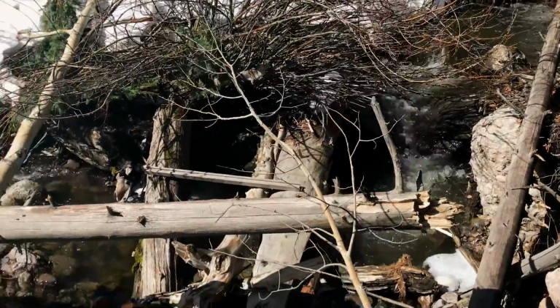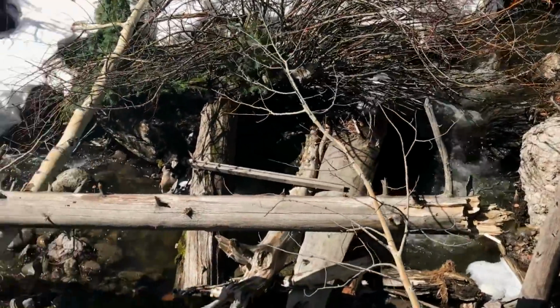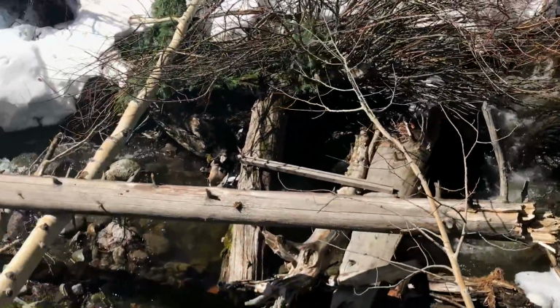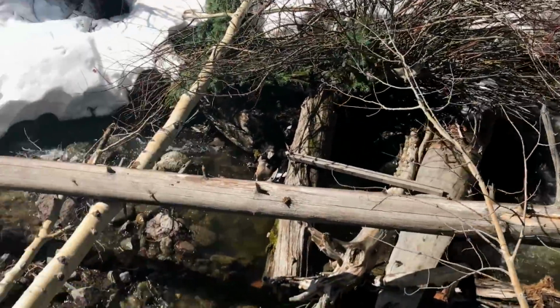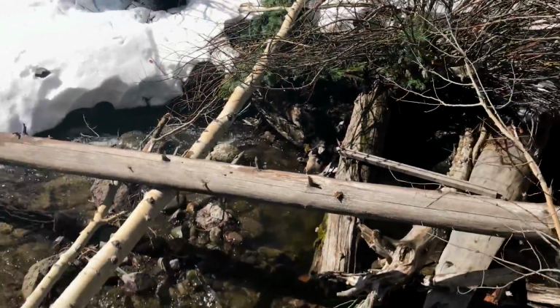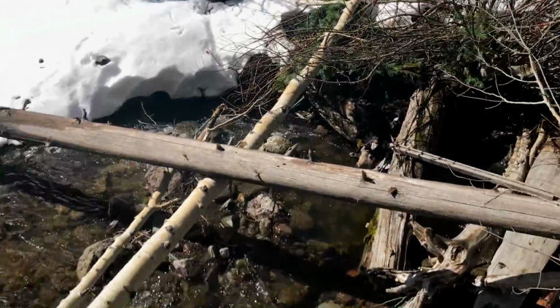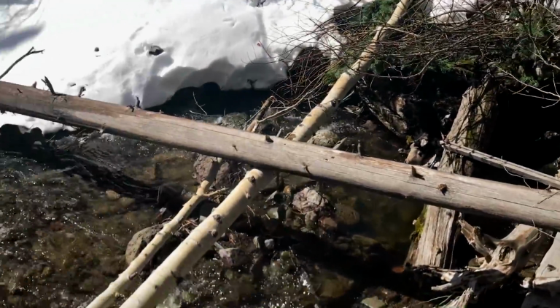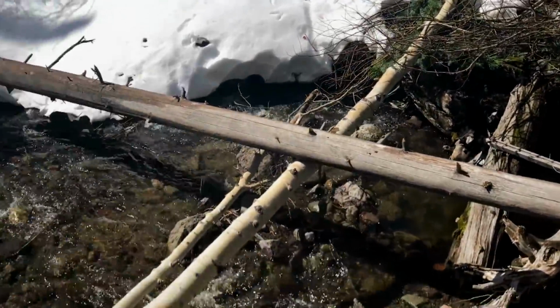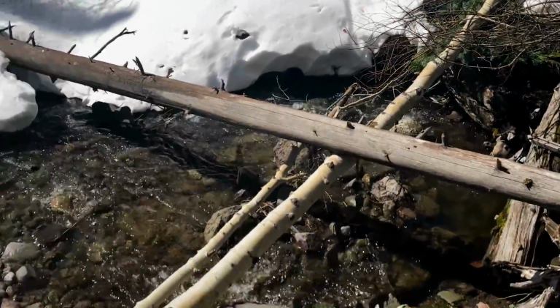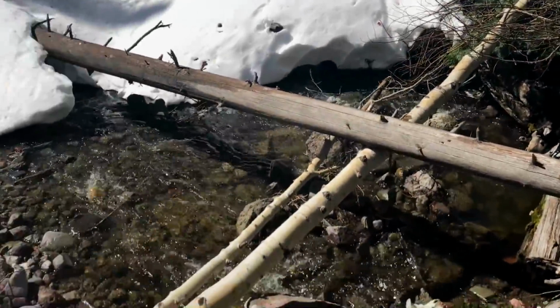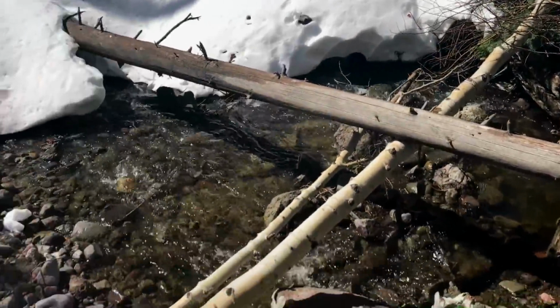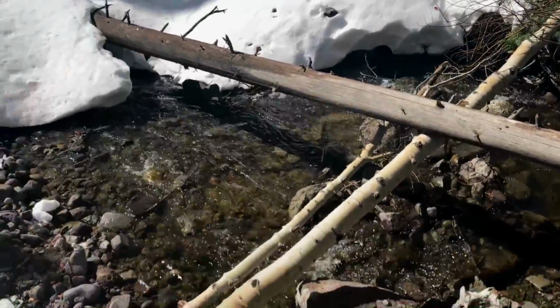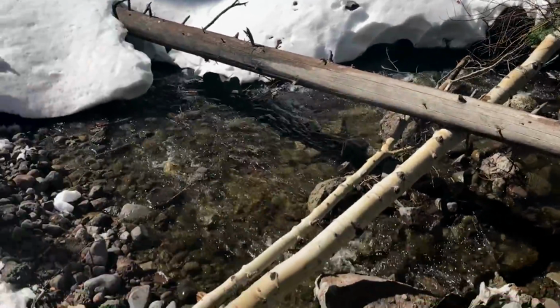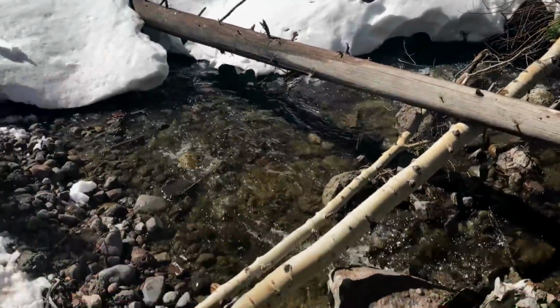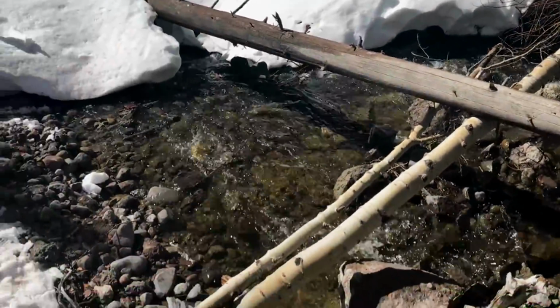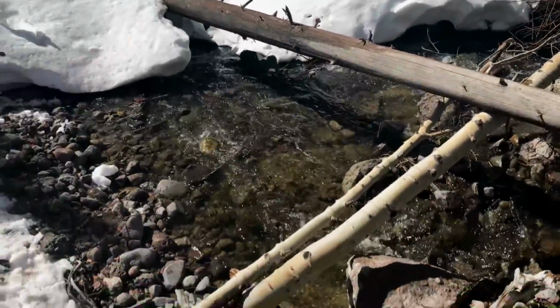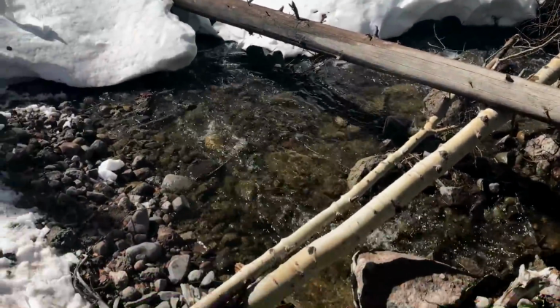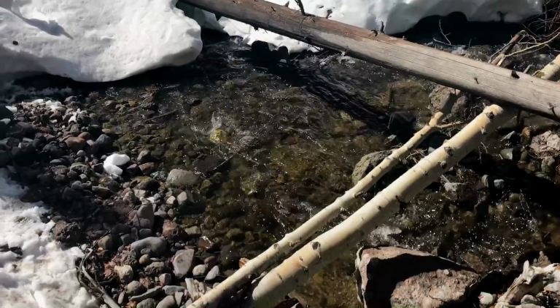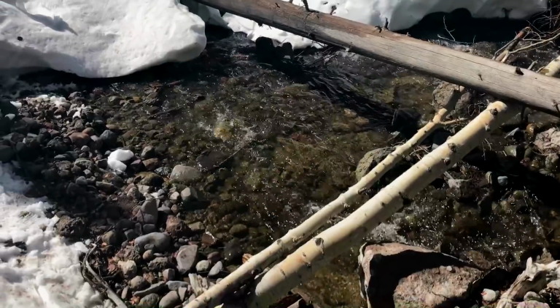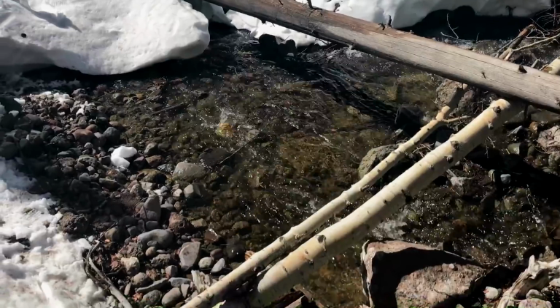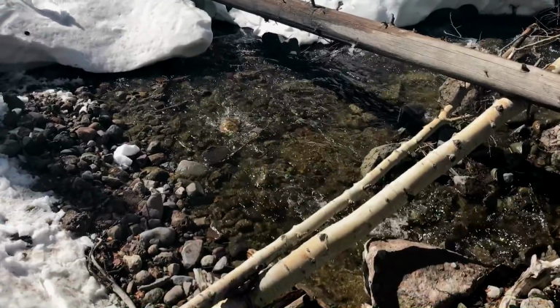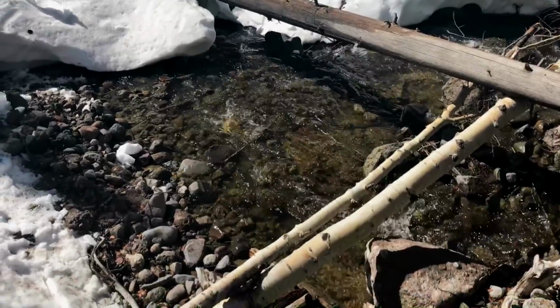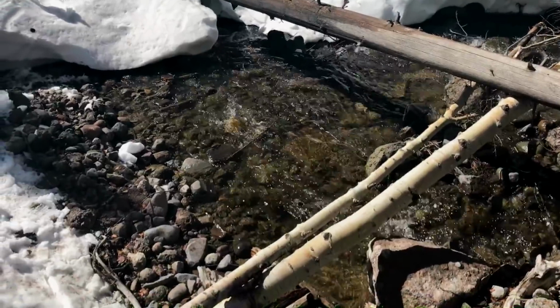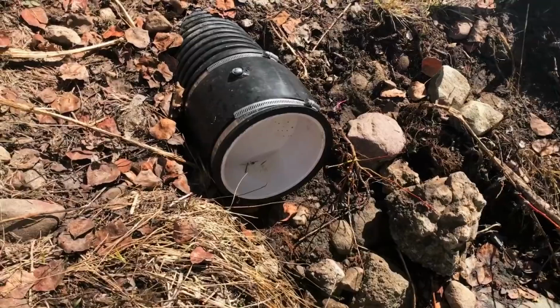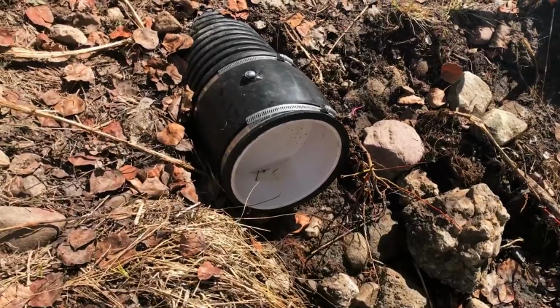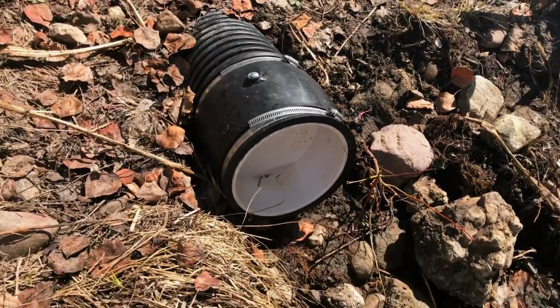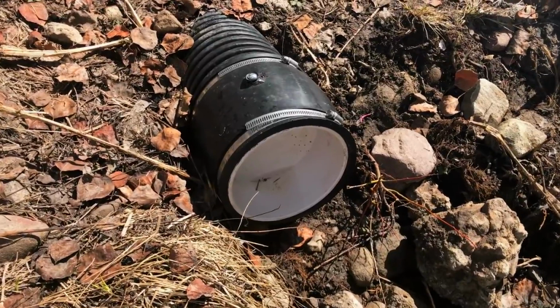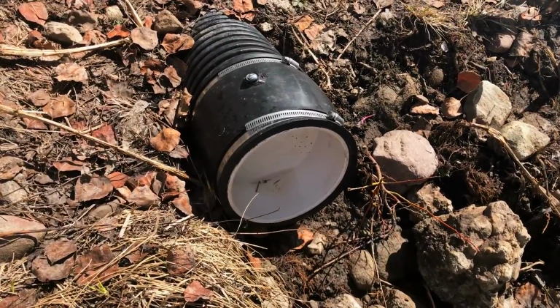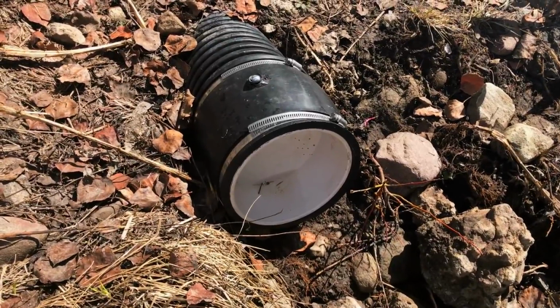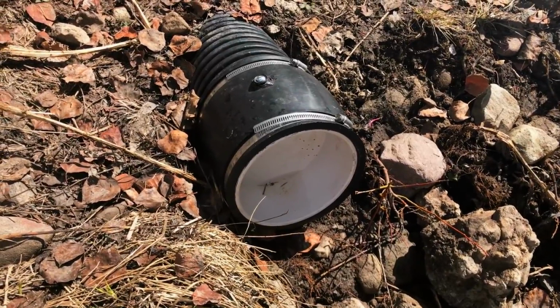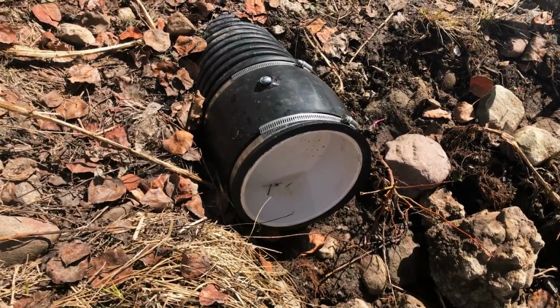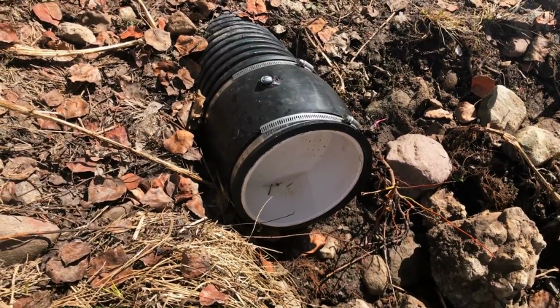The creek was mostly flowing to the south side of the channel, and our Fernco fitting was sealed off at the edge of the creek bed.